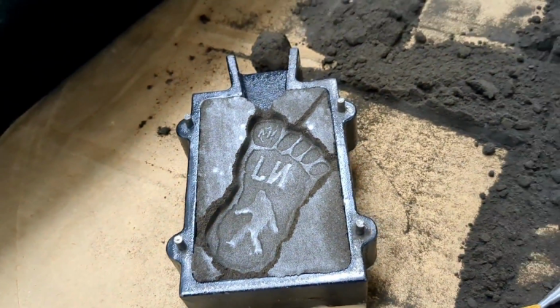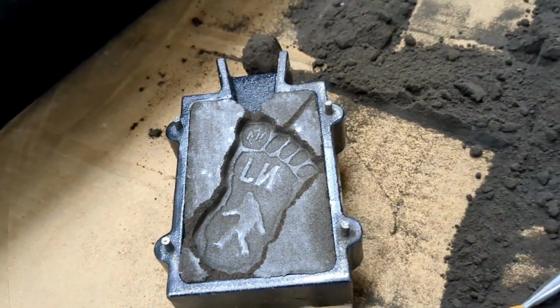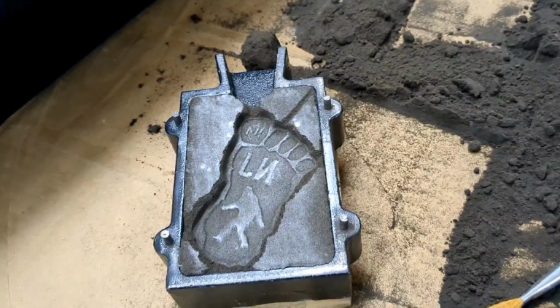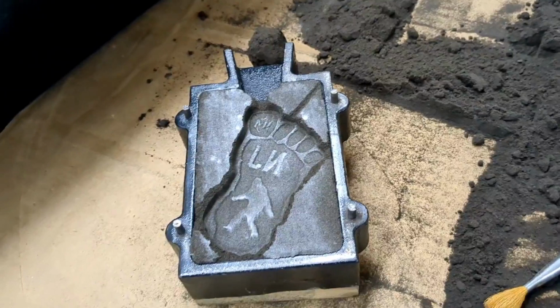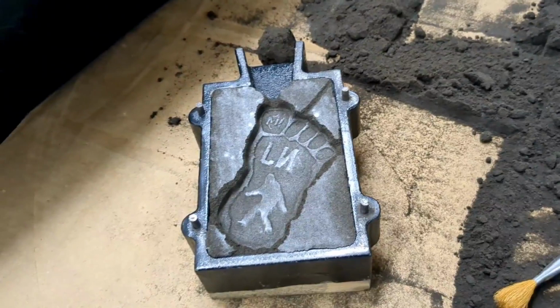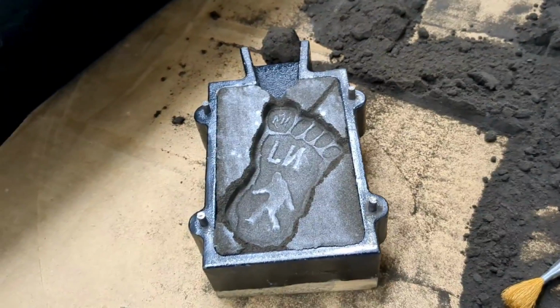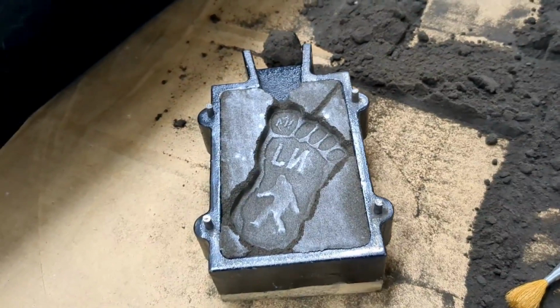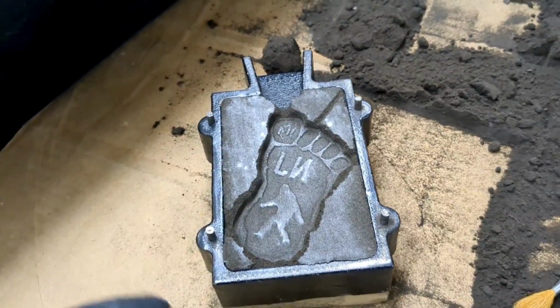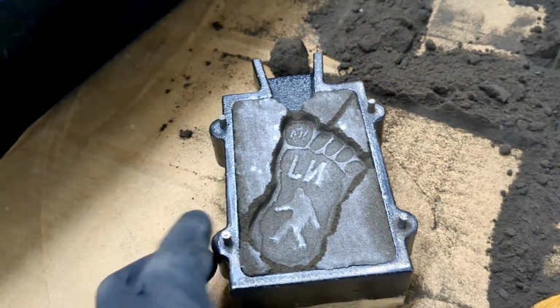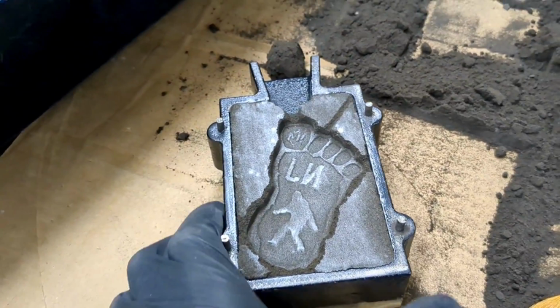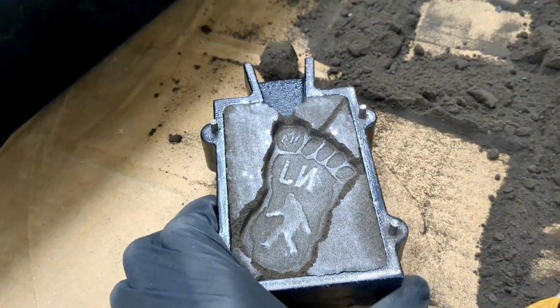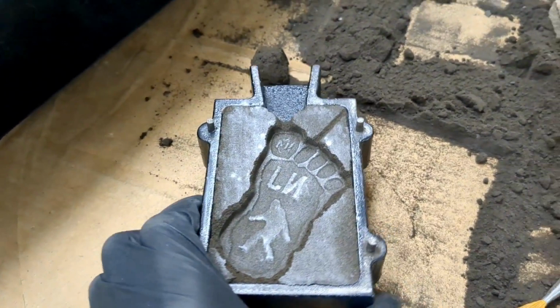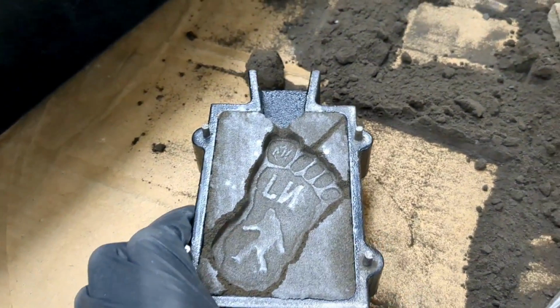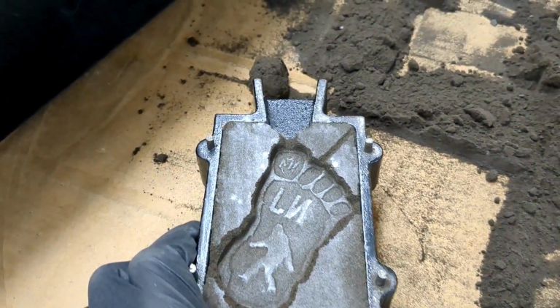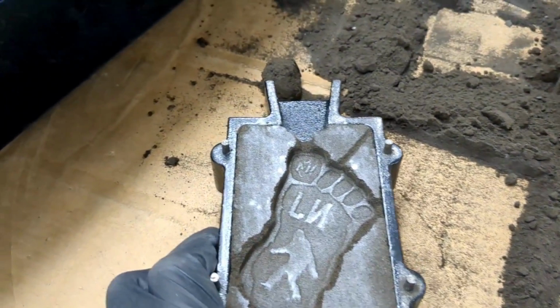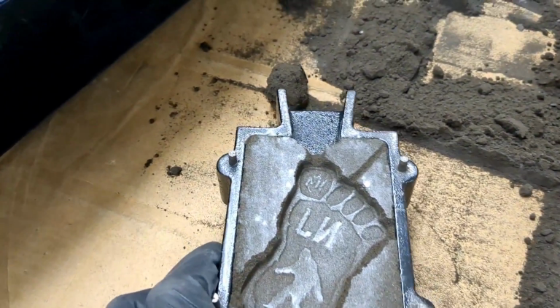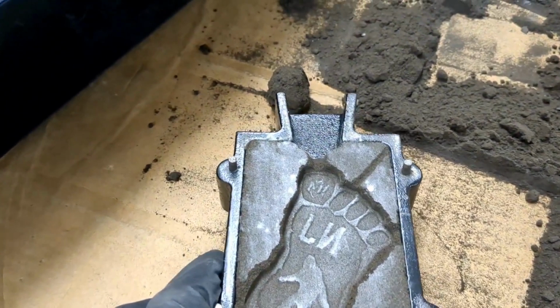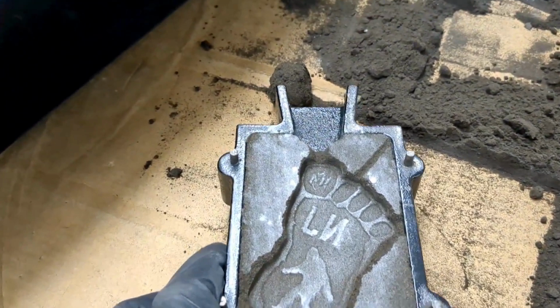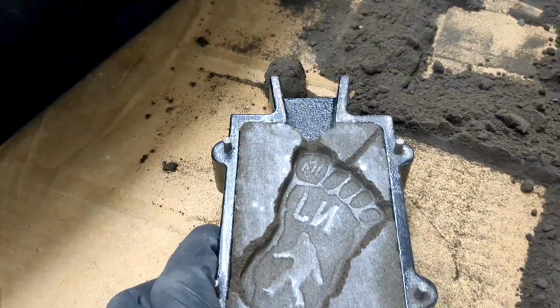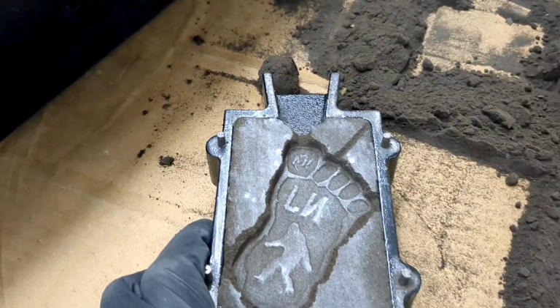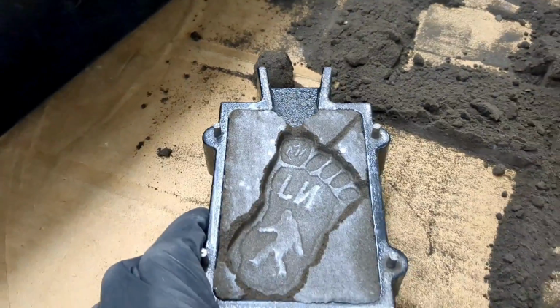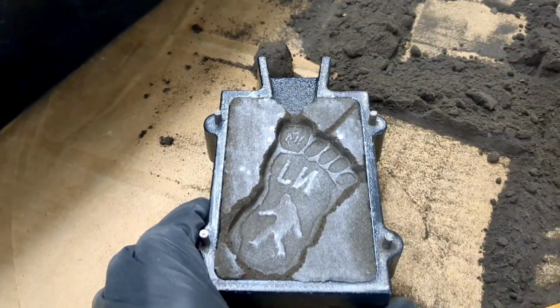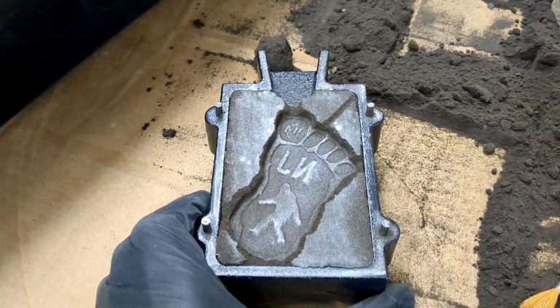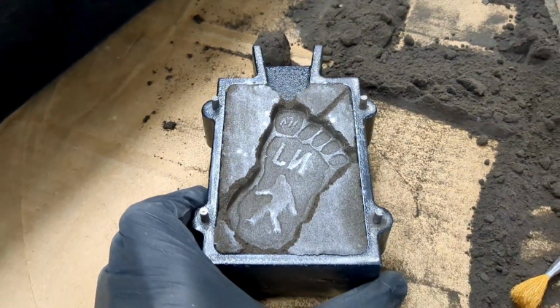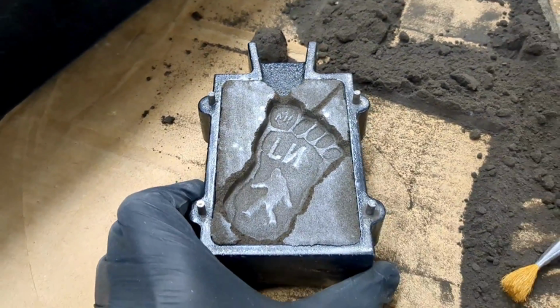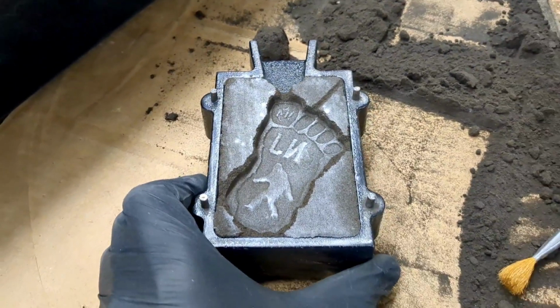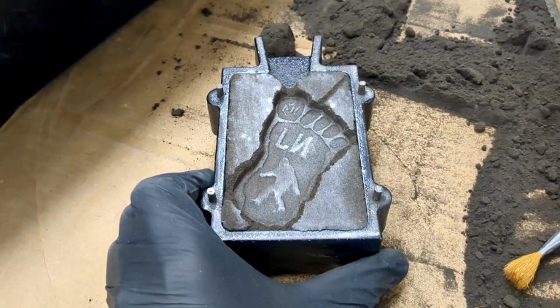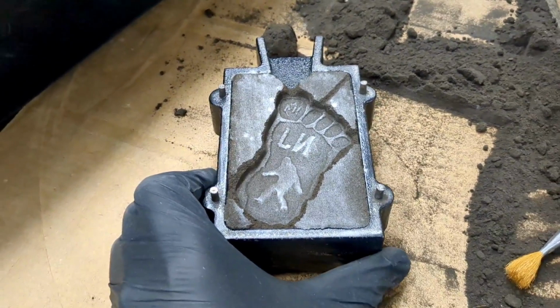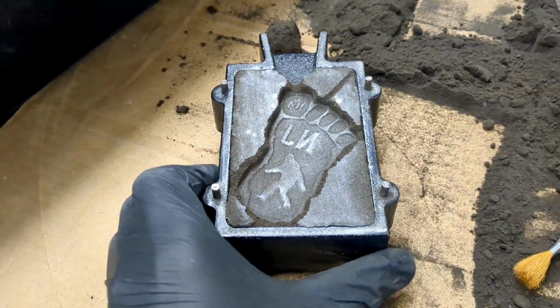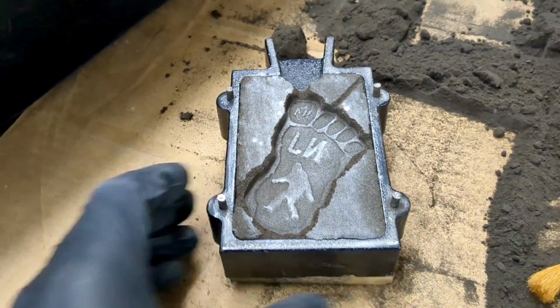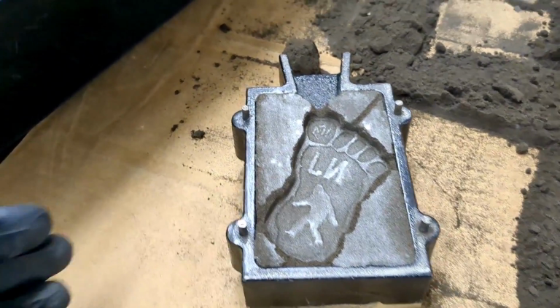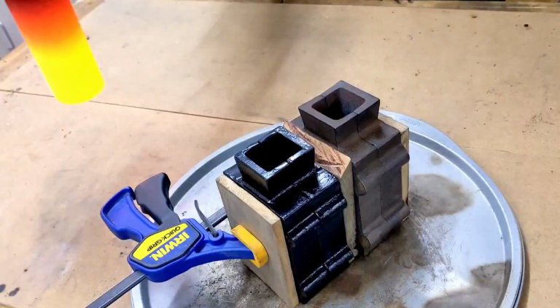Right about now the aluminum is ready. I have two of these done and I'm going to pour these and see how they come out.